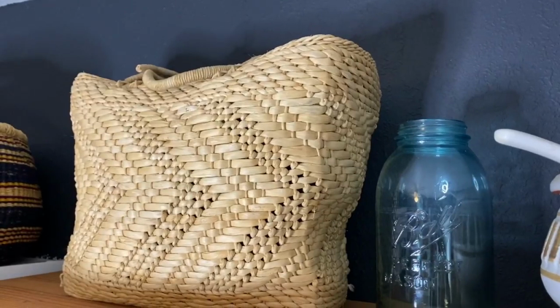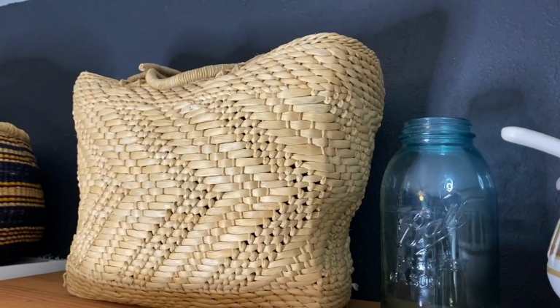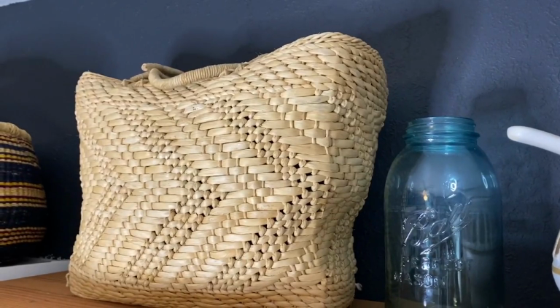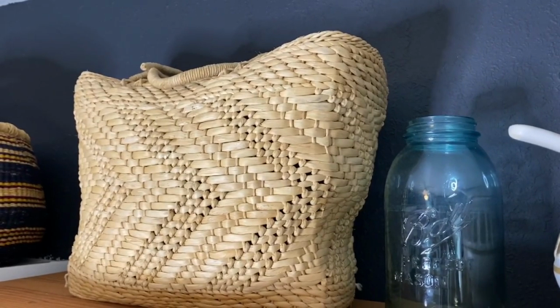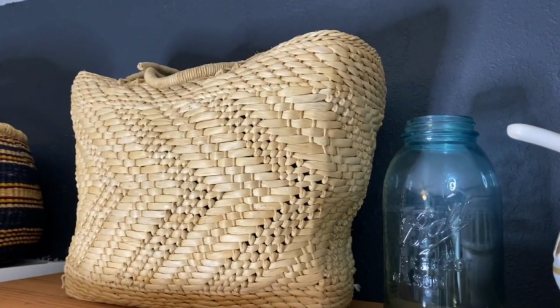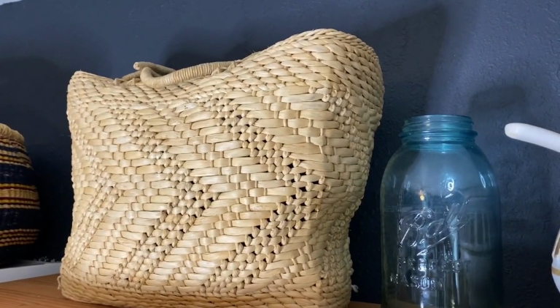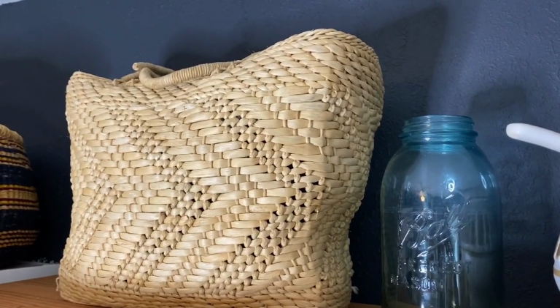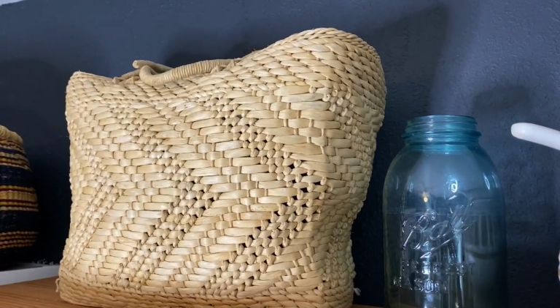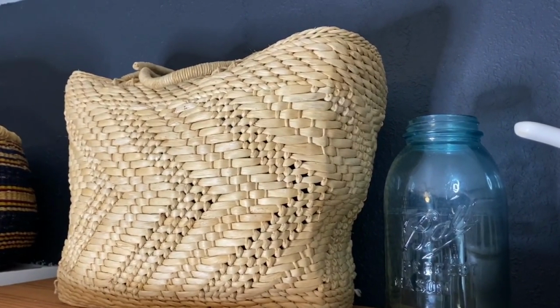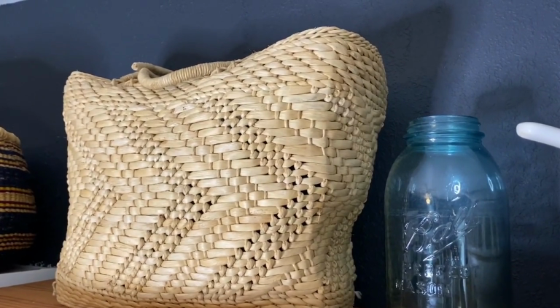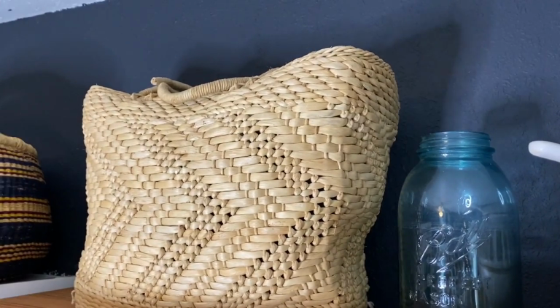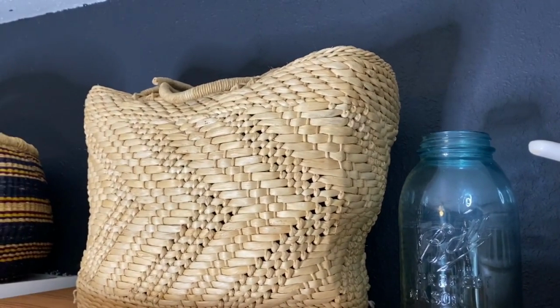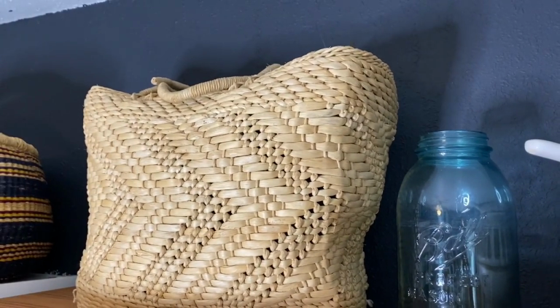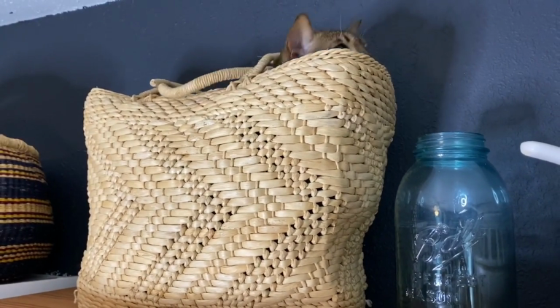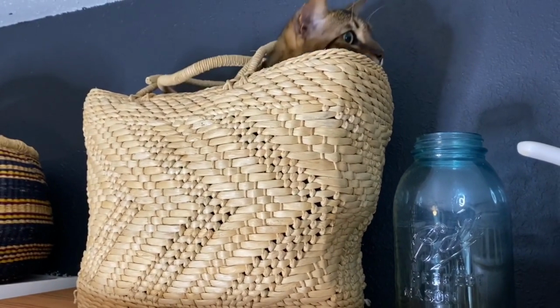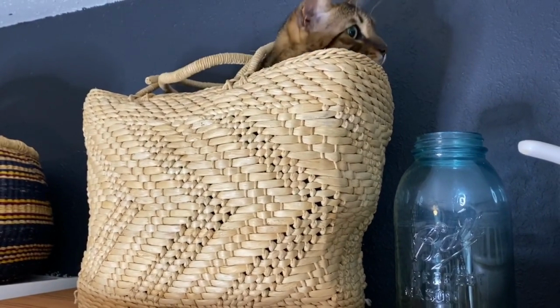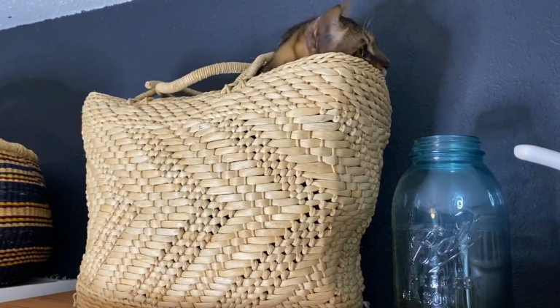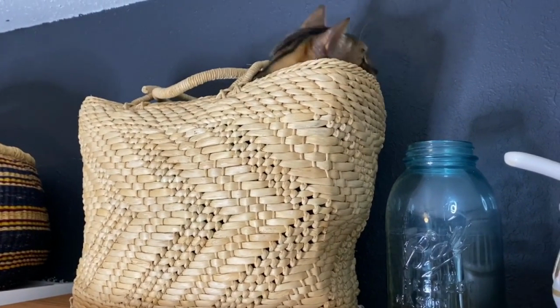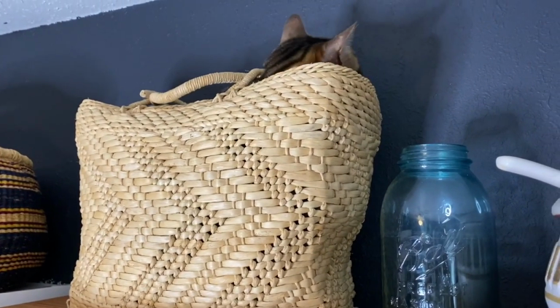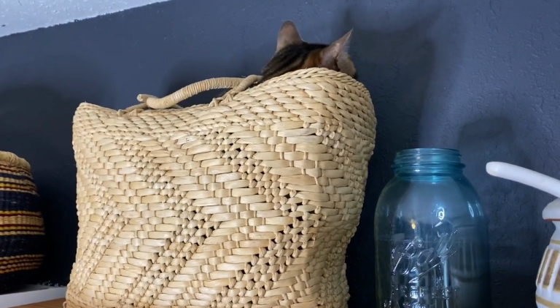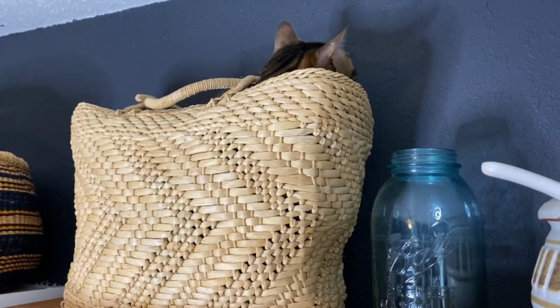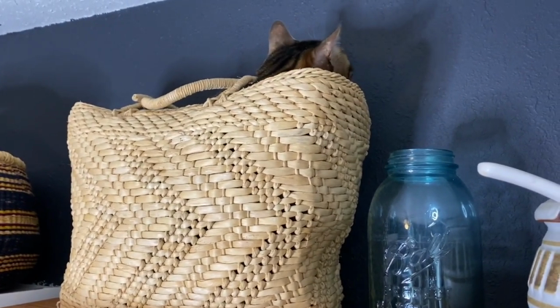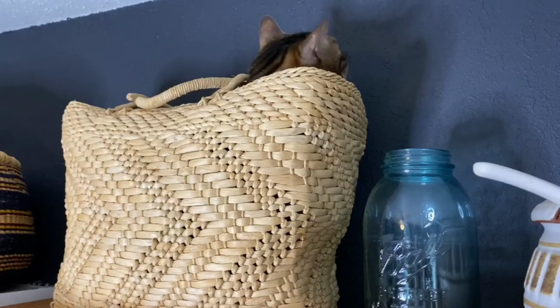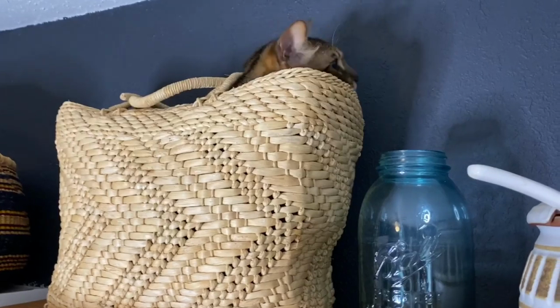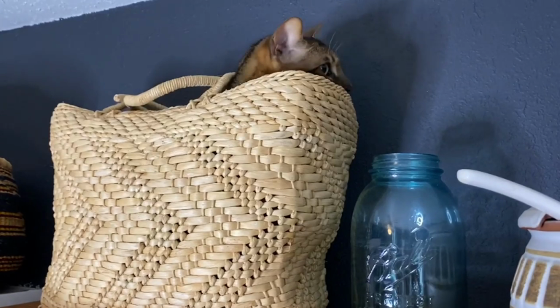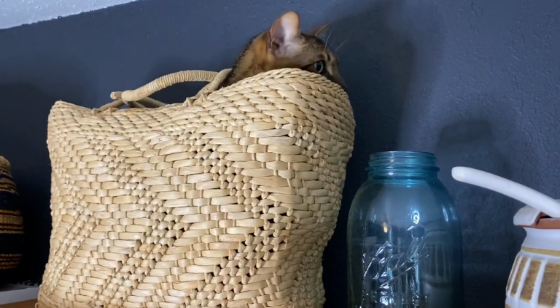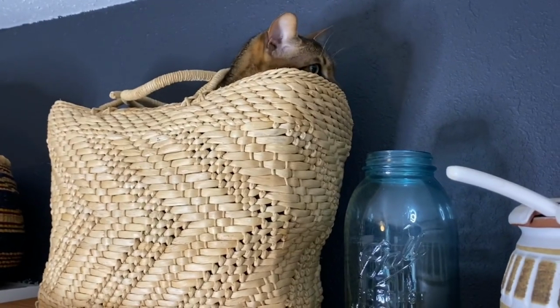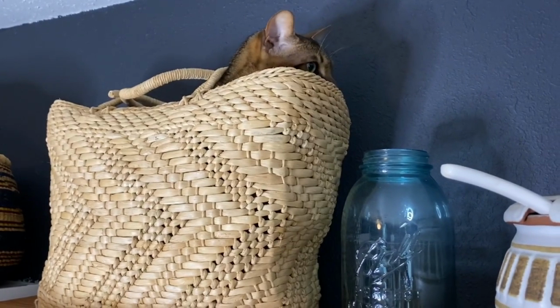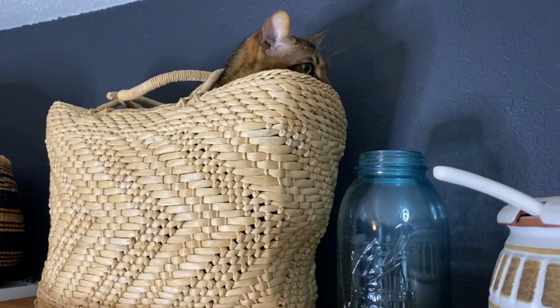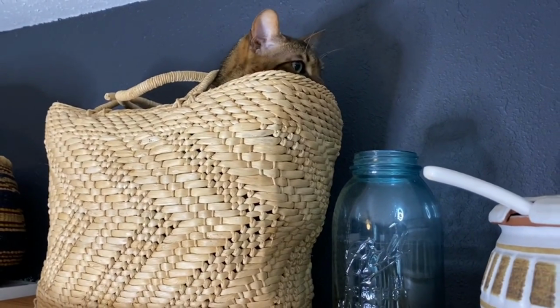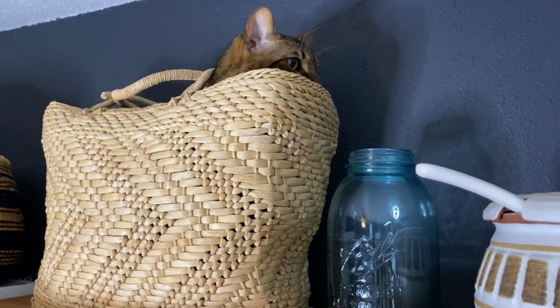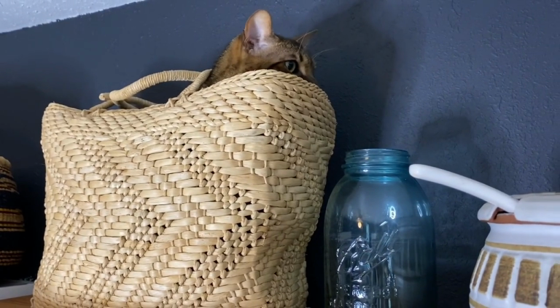Someone's trying to show off for the camera. Lorenzo, what are you doing in there, buddy?